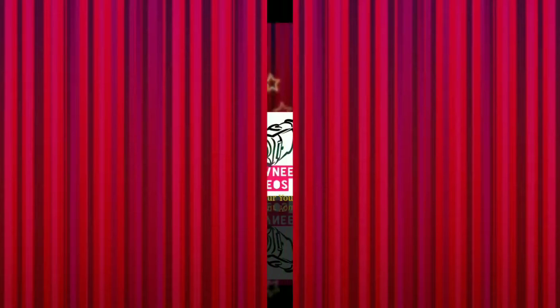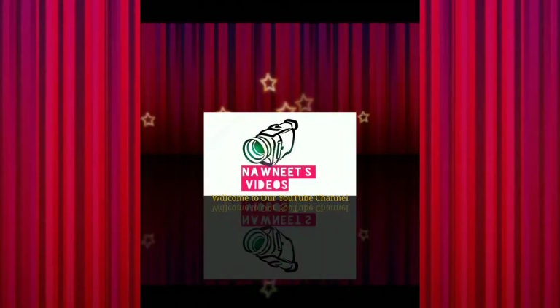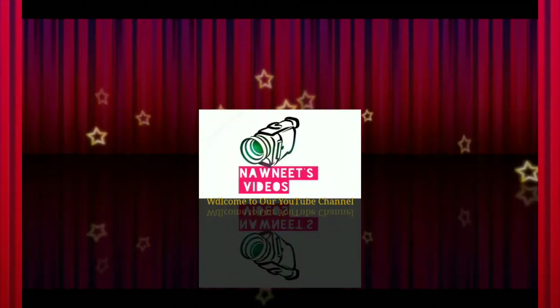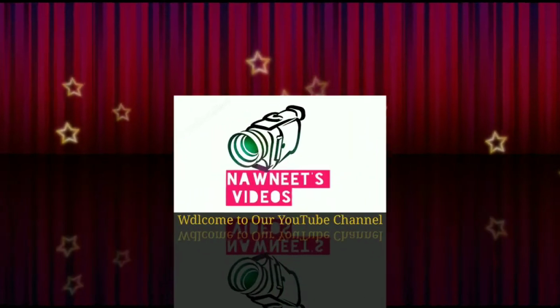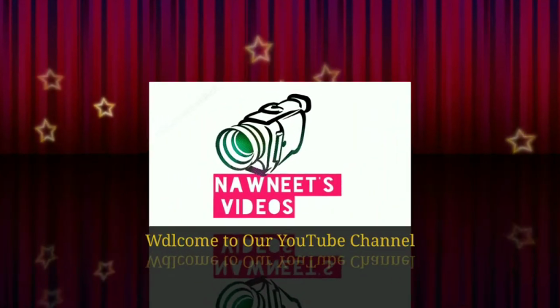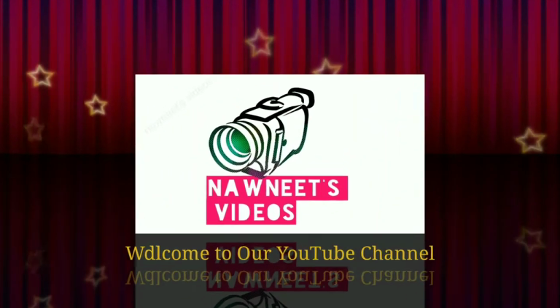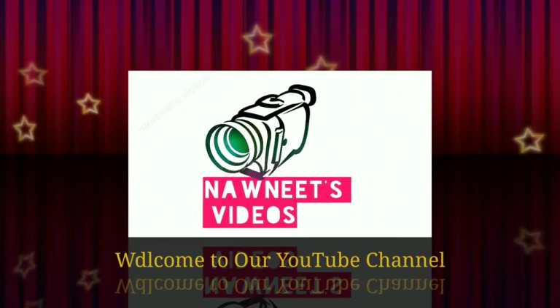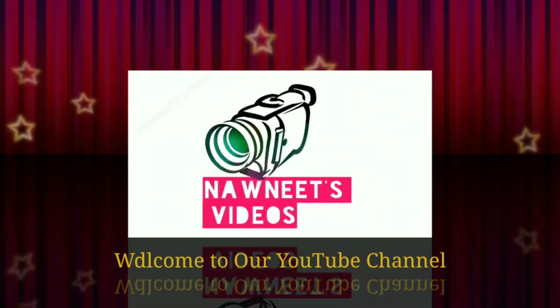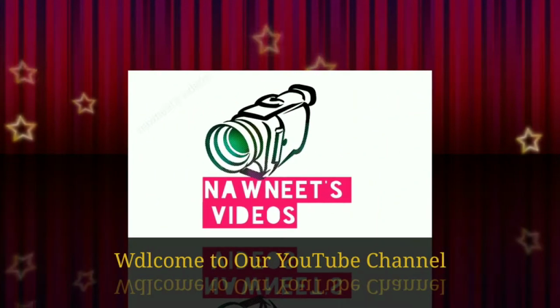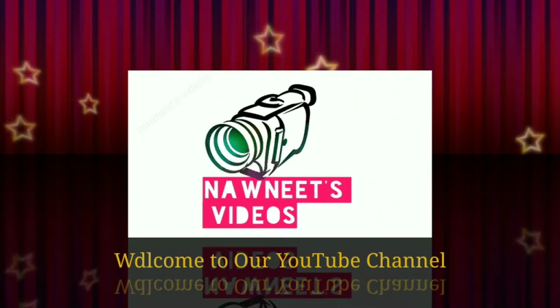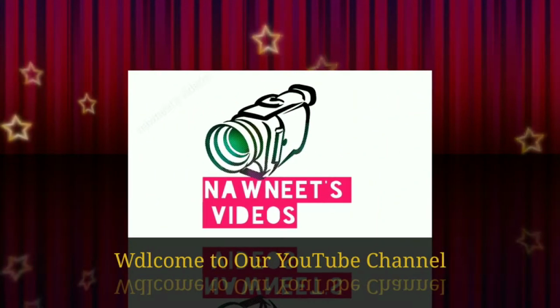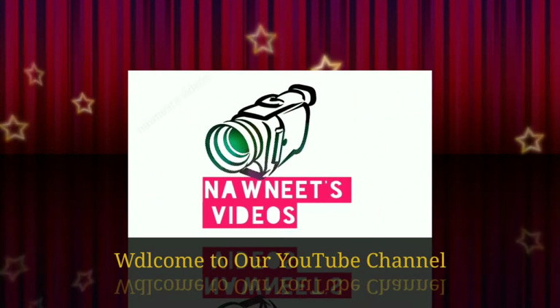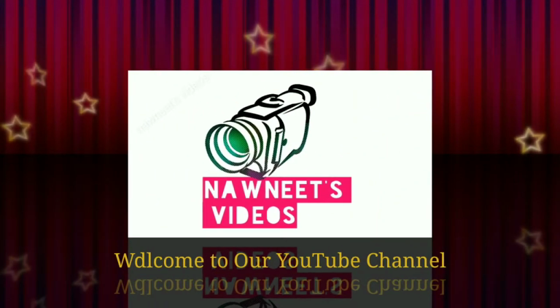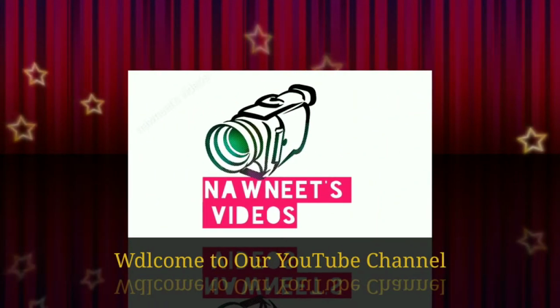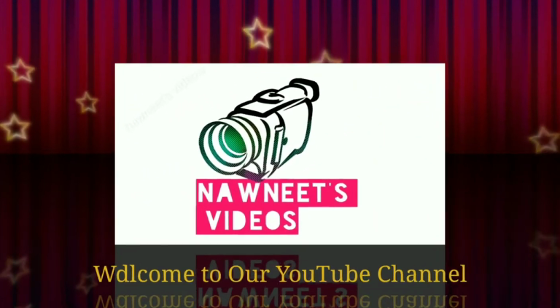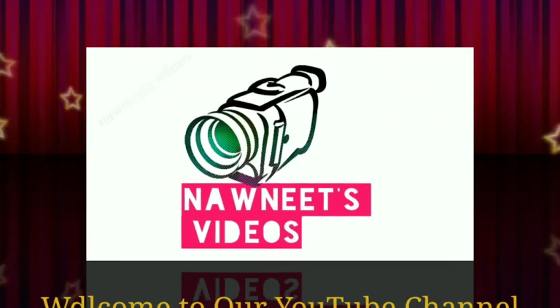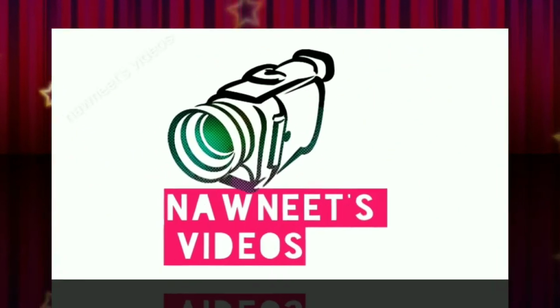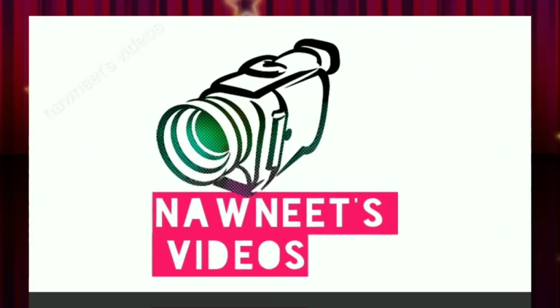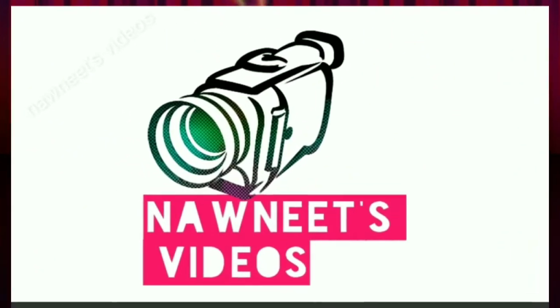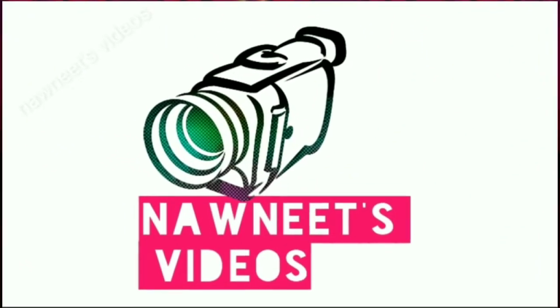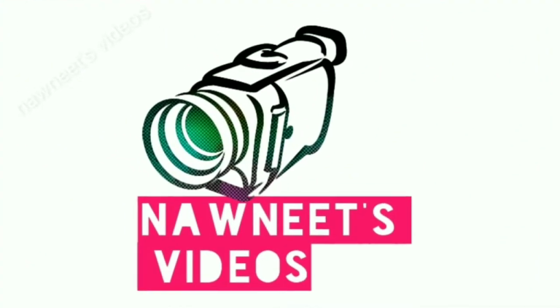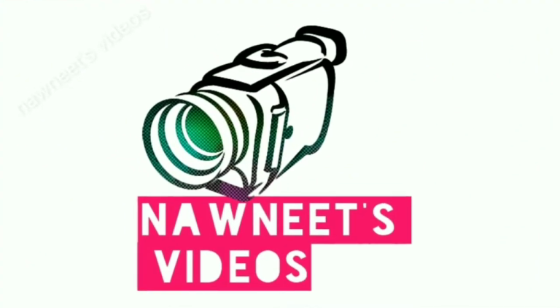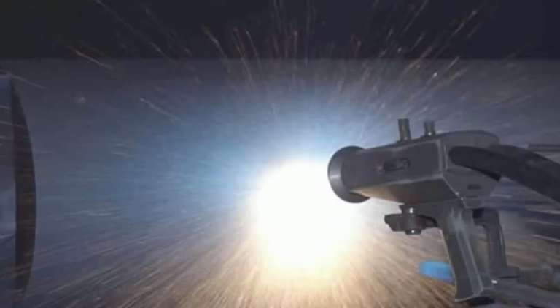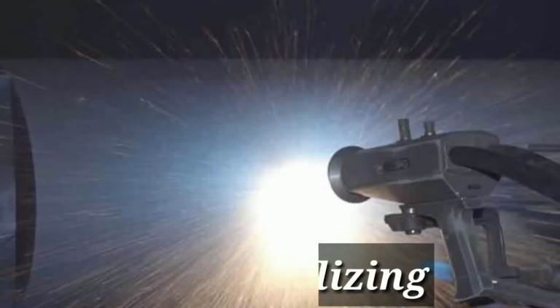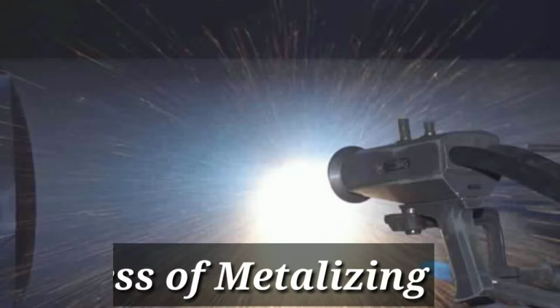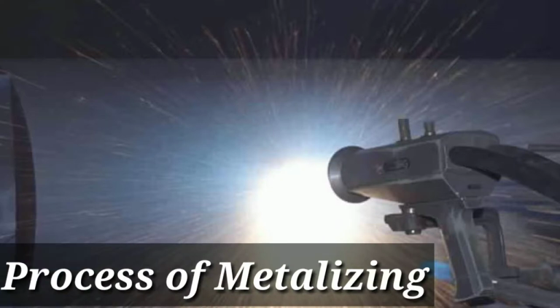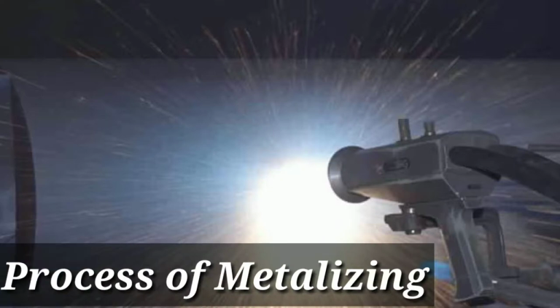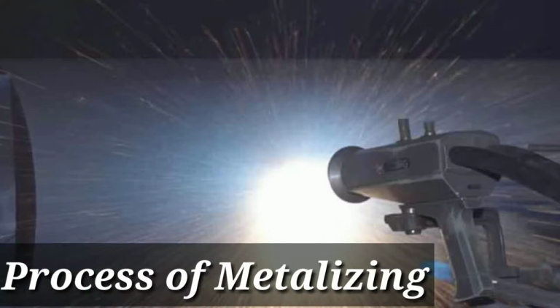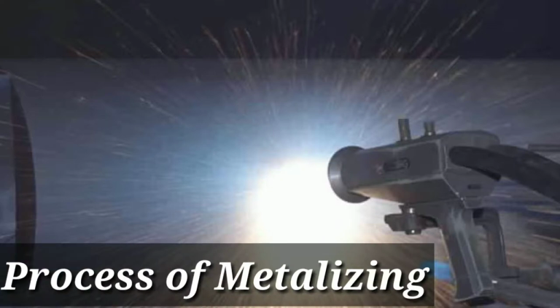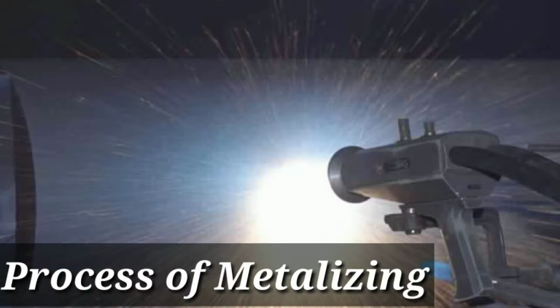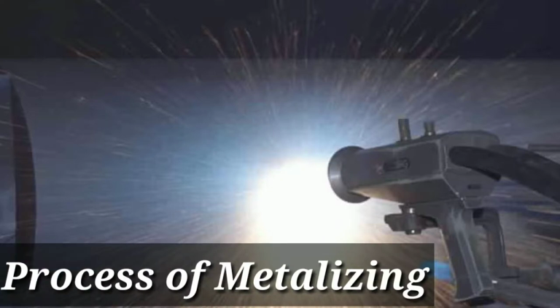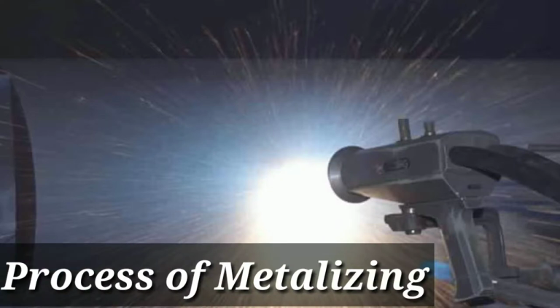Hi friends. Once again welcome to our YouTube channel Monique's videos. Today we will try to understand the metalizing process.